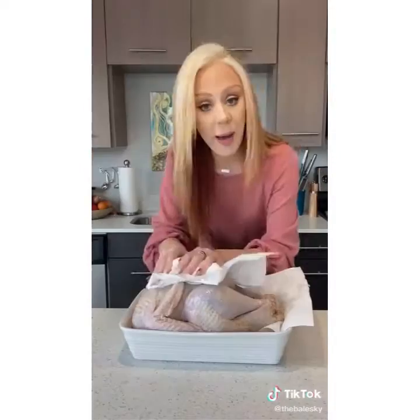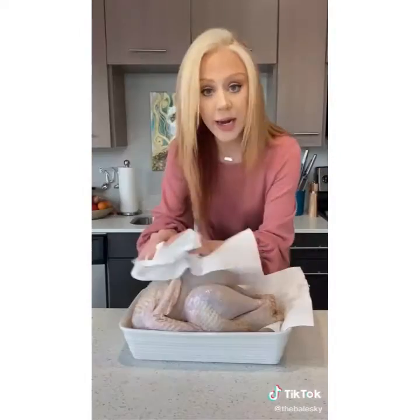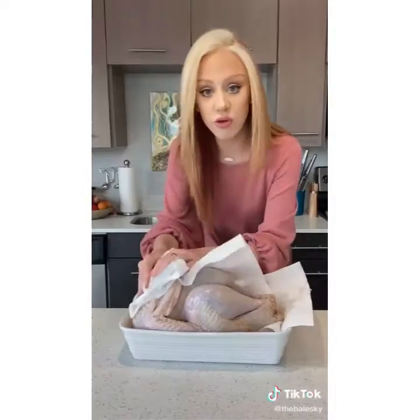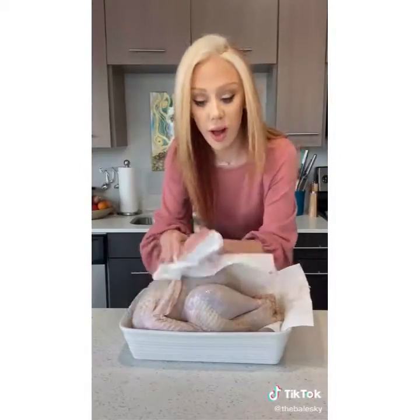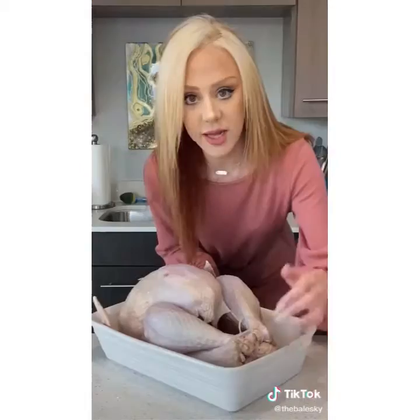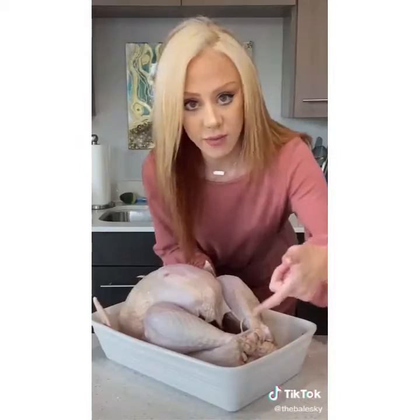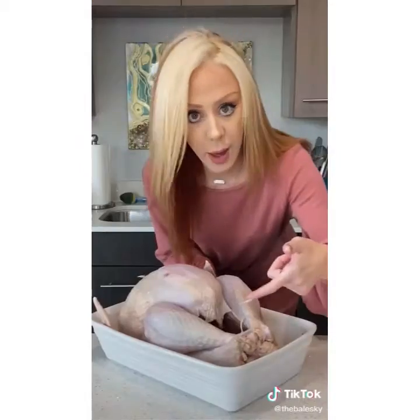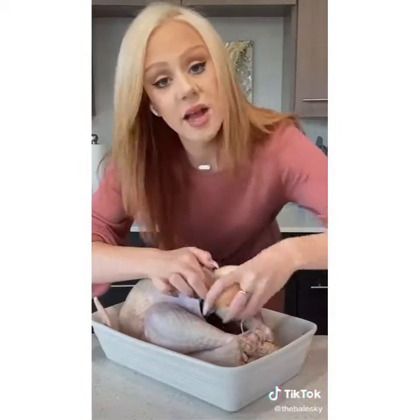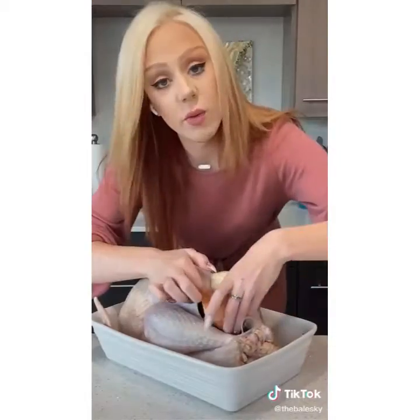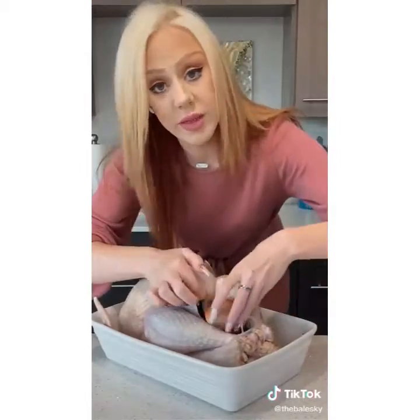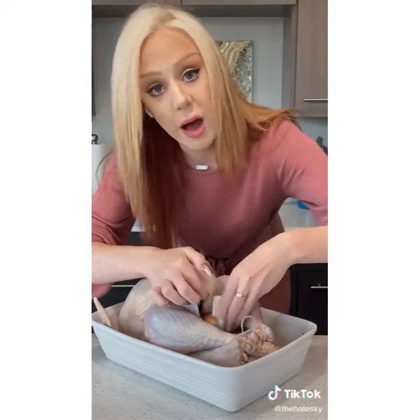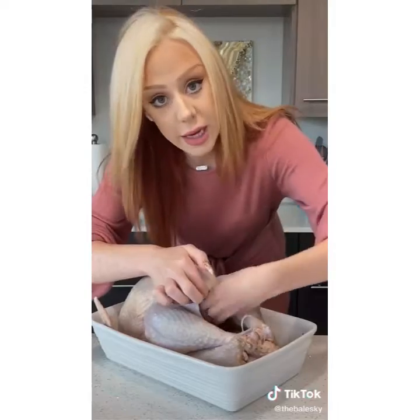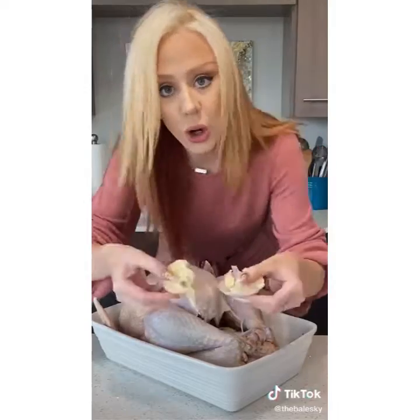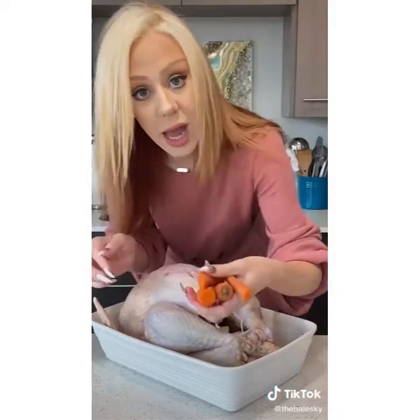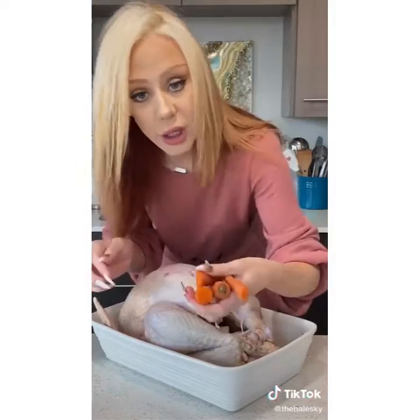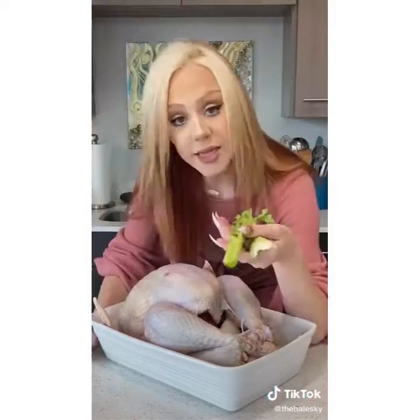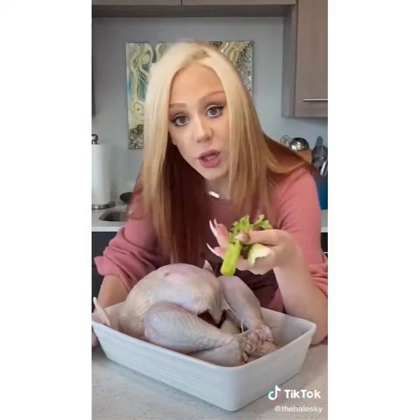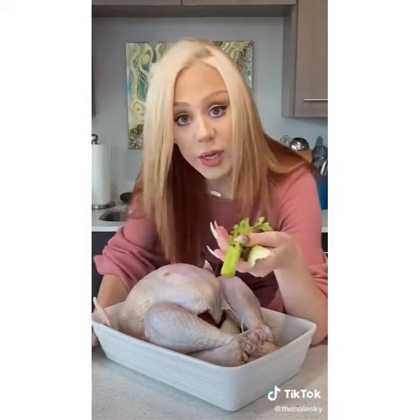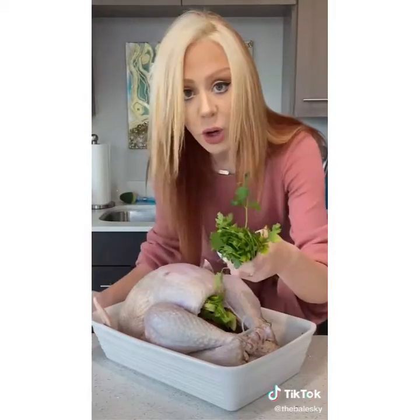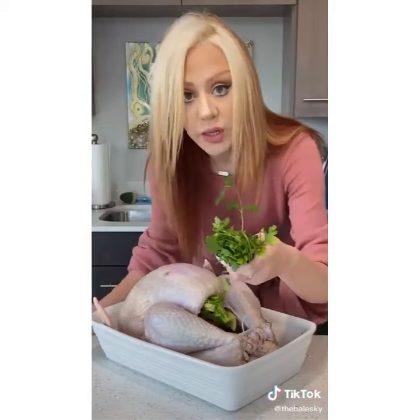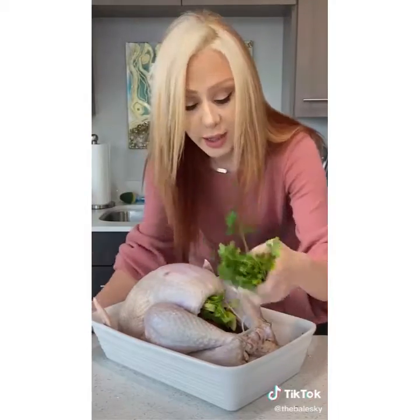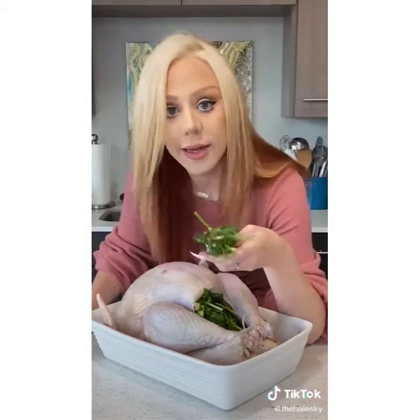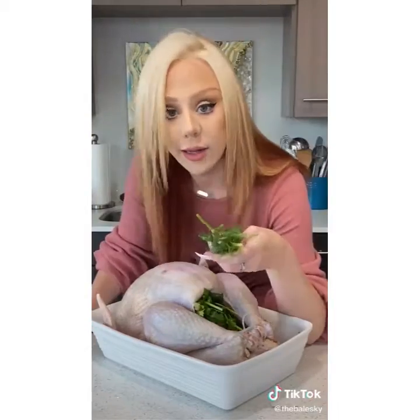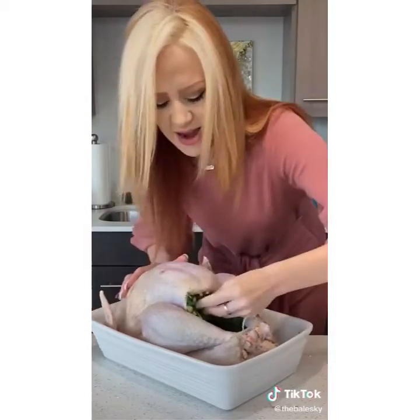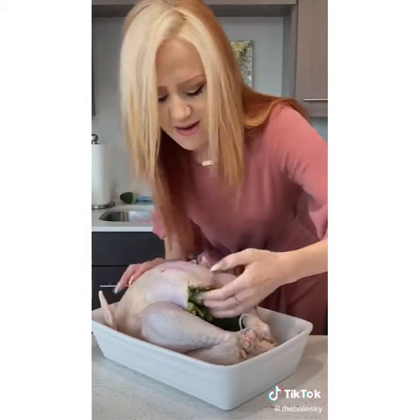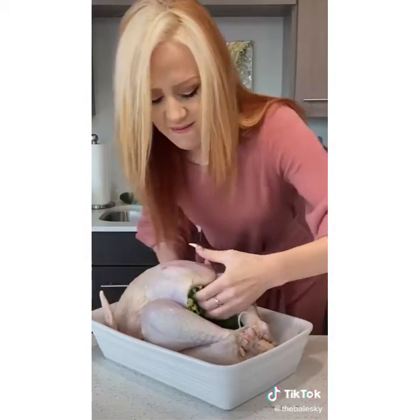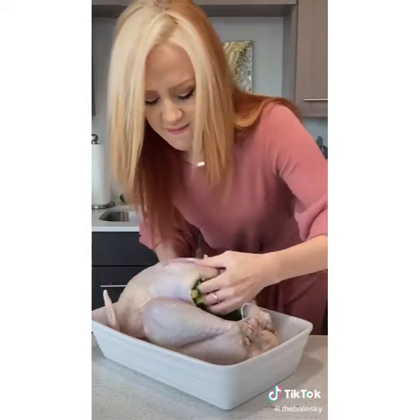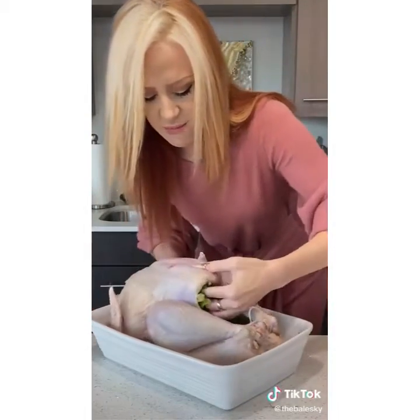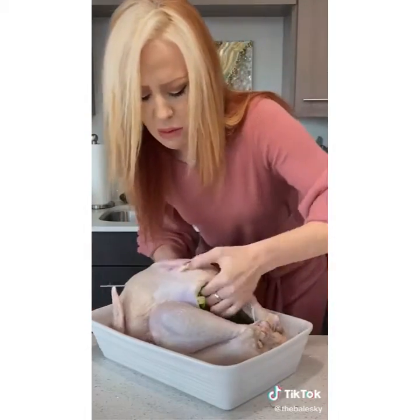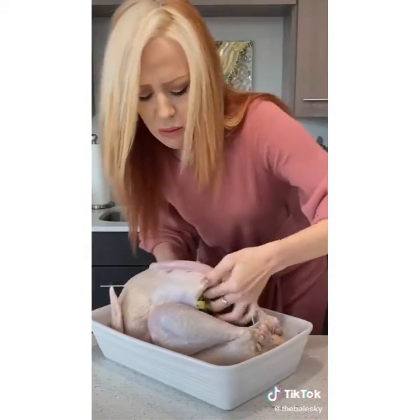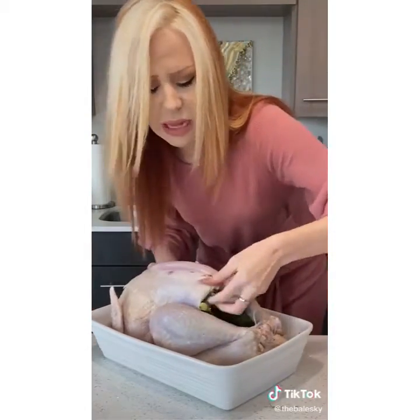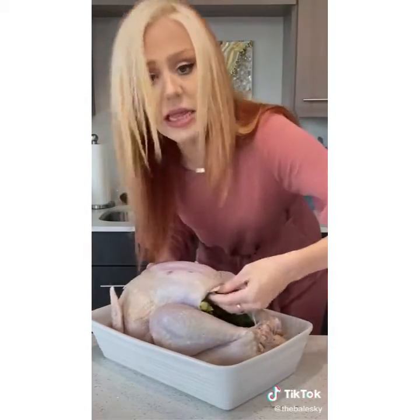Pat it dry. Stuff the butt. Stuff it with onion, garlic, carrots, celery, parsley, dill. Get it all in there.